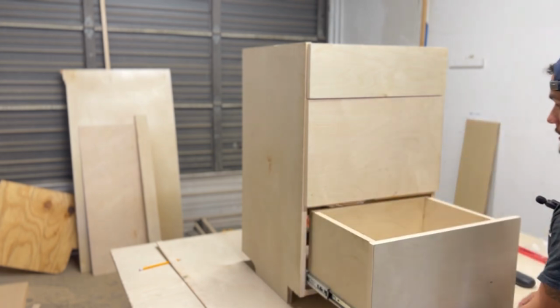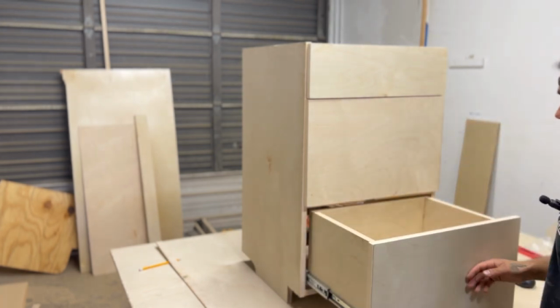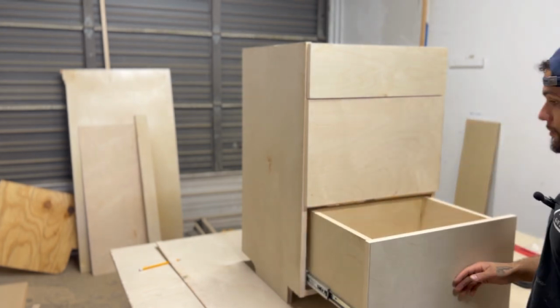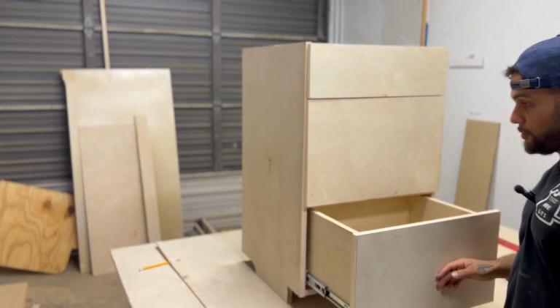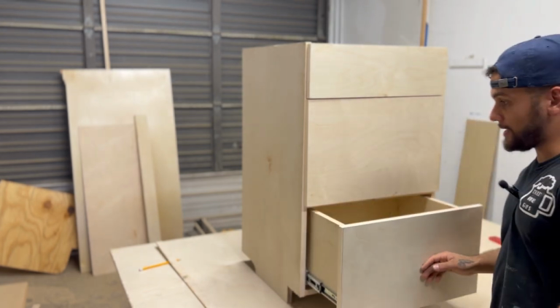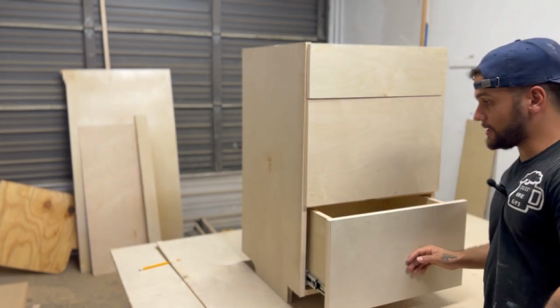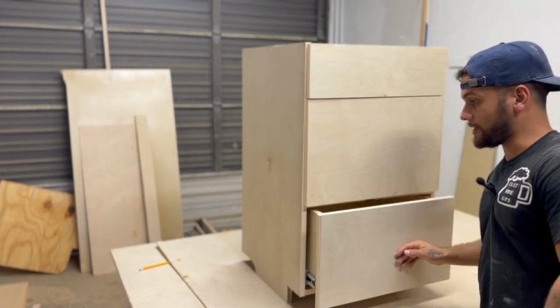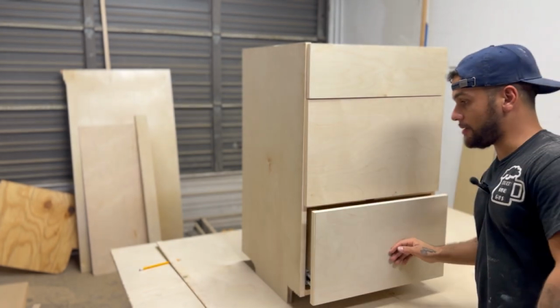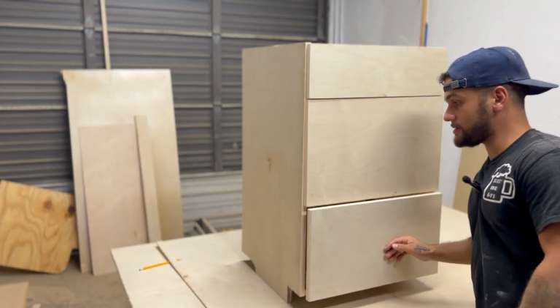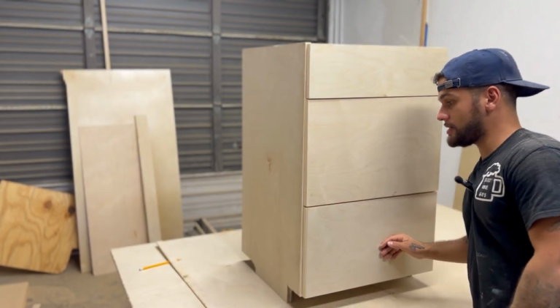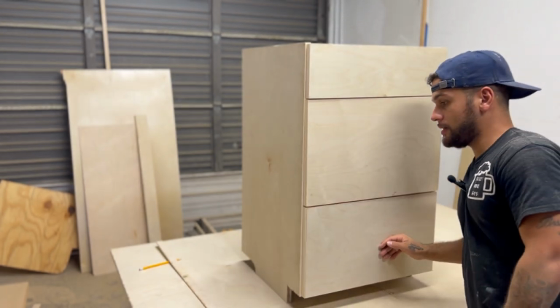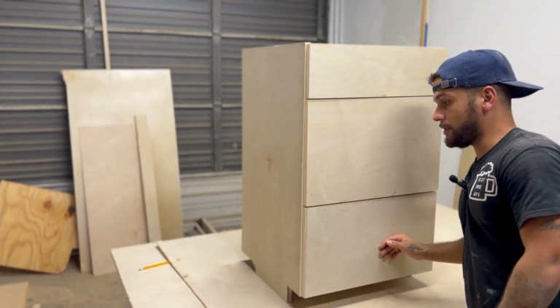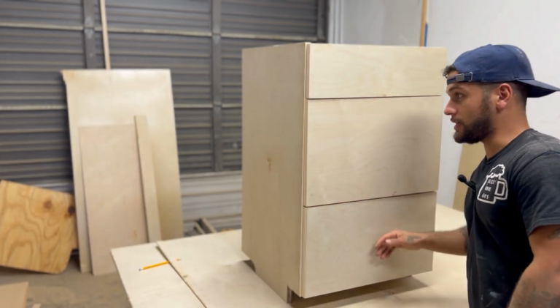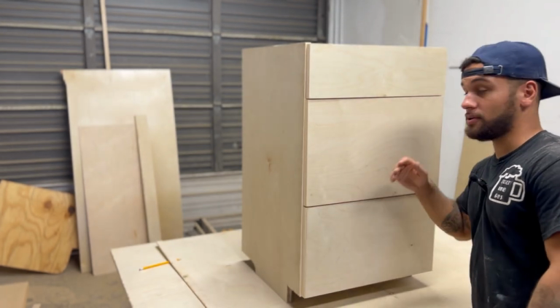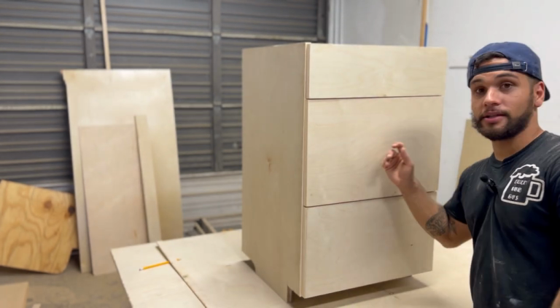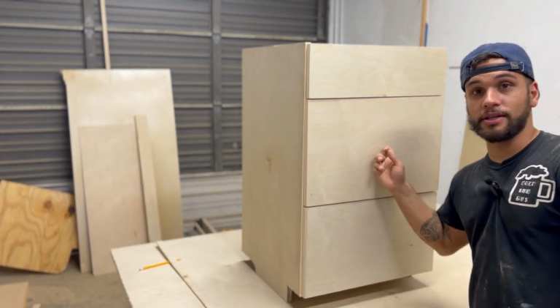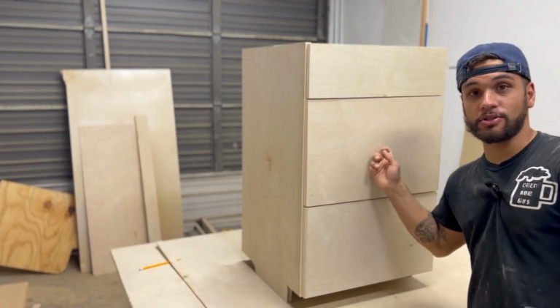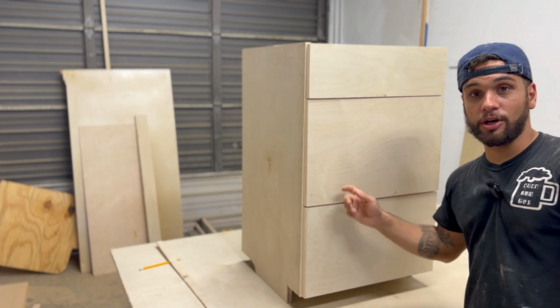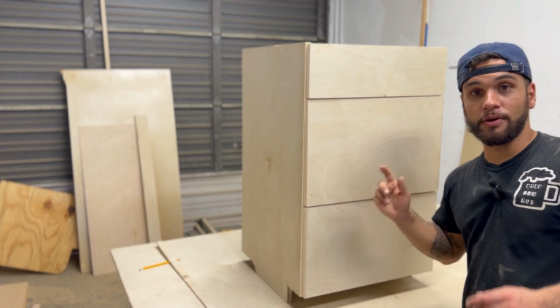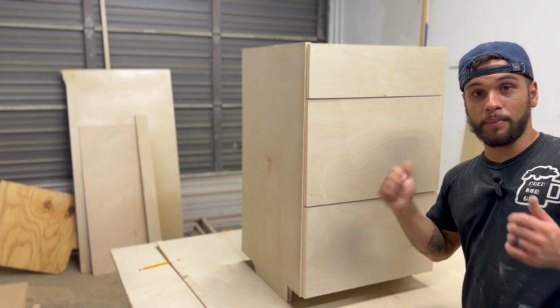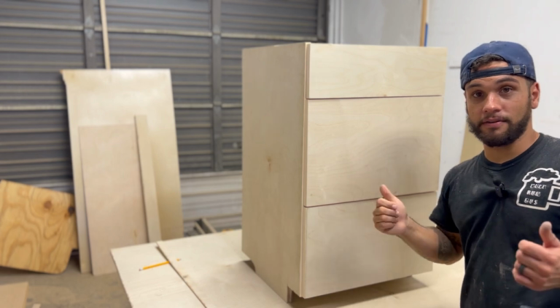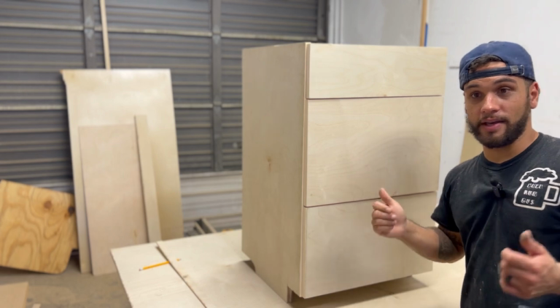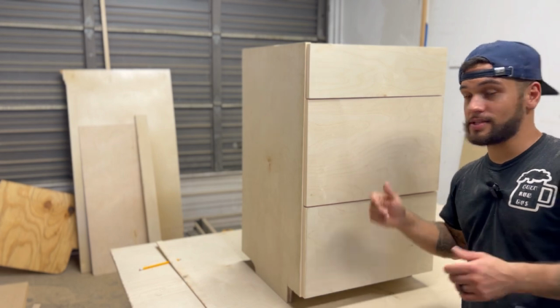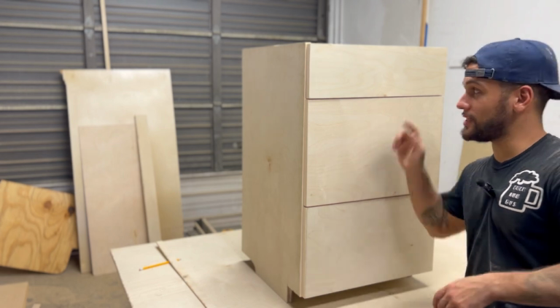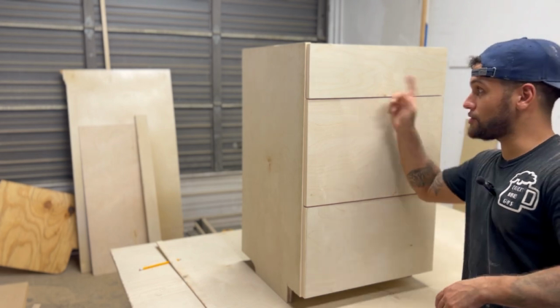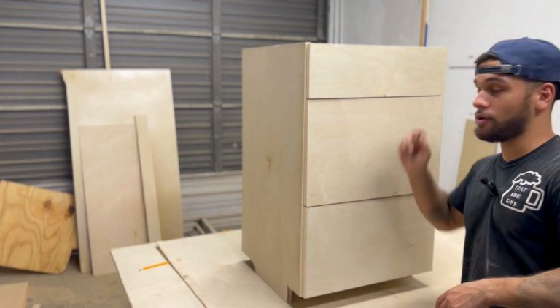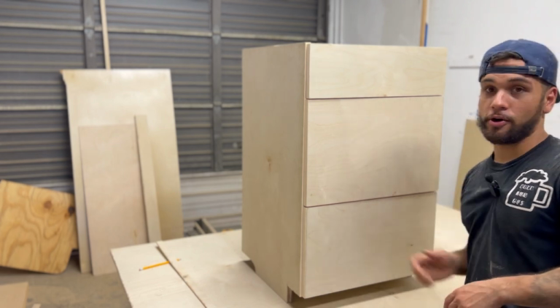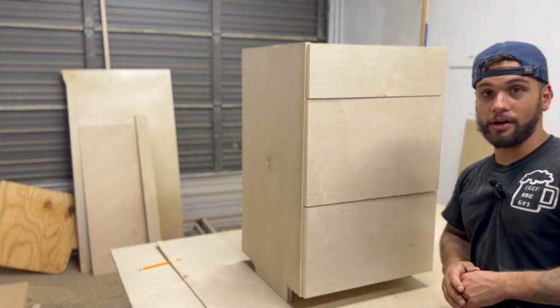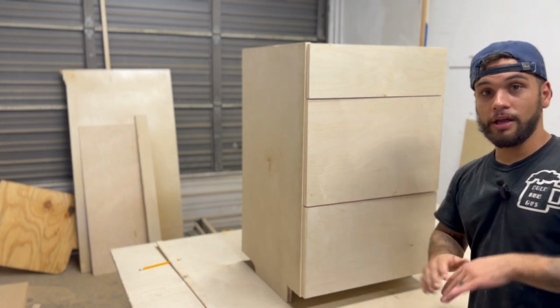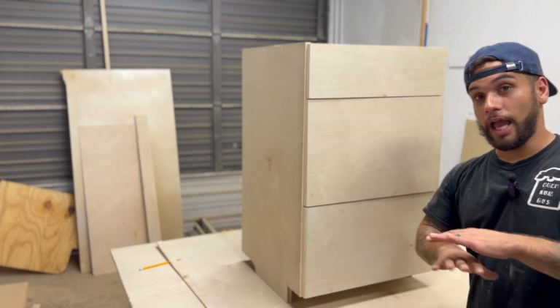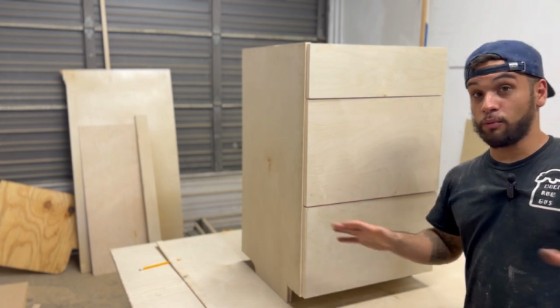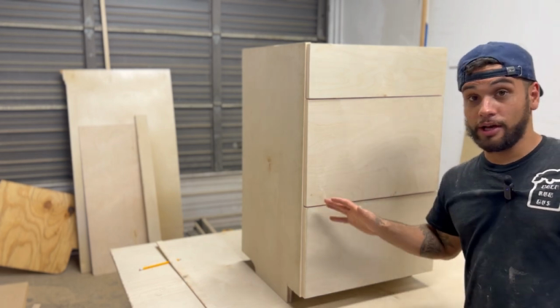Let me know what you guys think in the comments. Now I'm going to get this thing installed, paint the faces, install the hardware, and we're done.